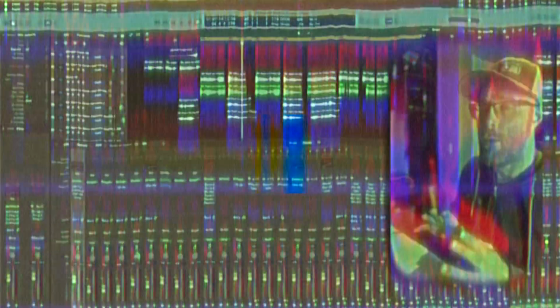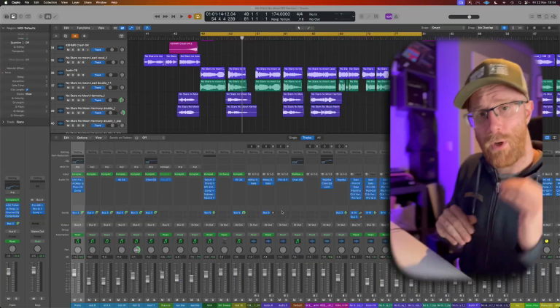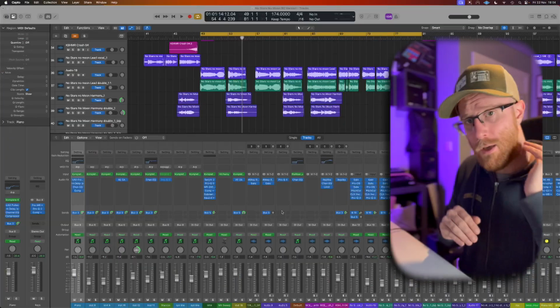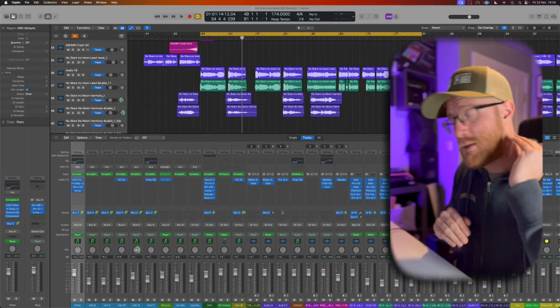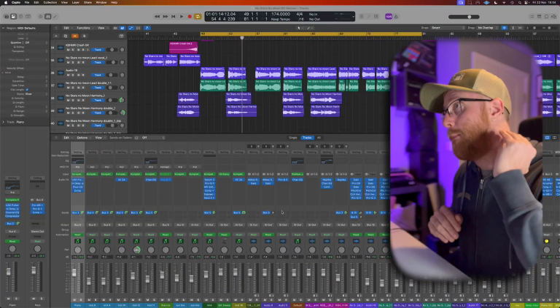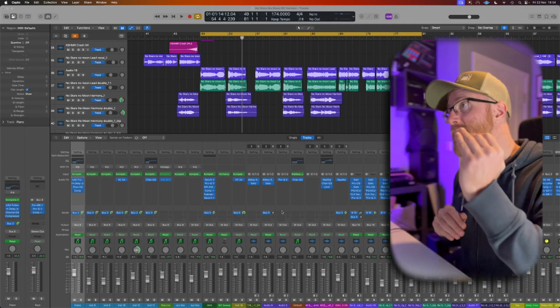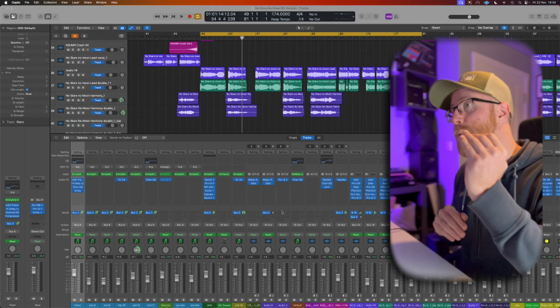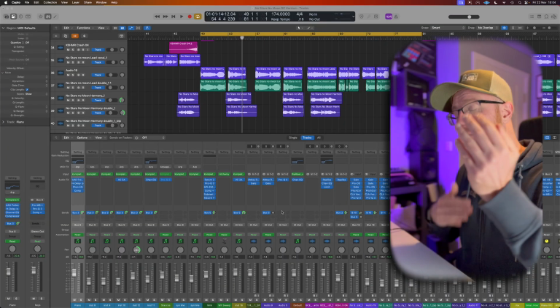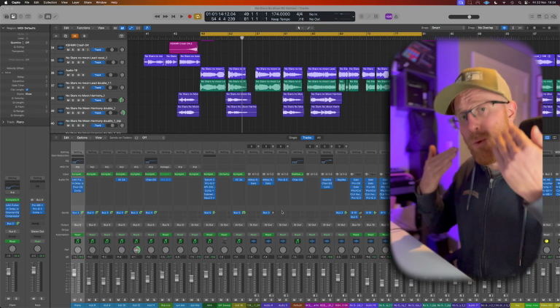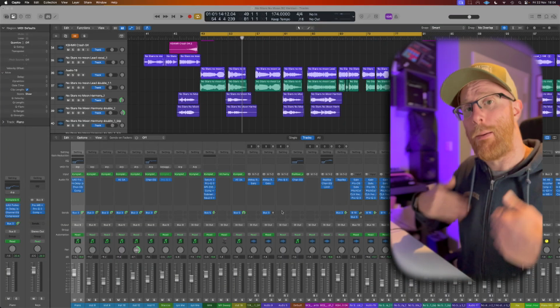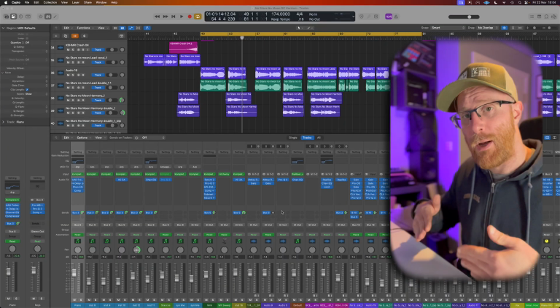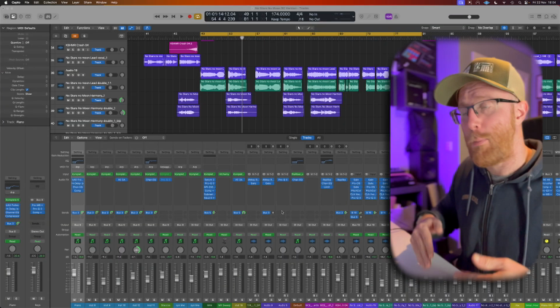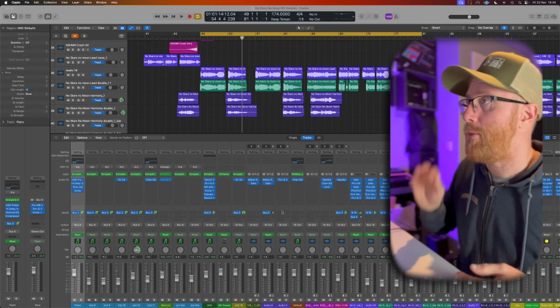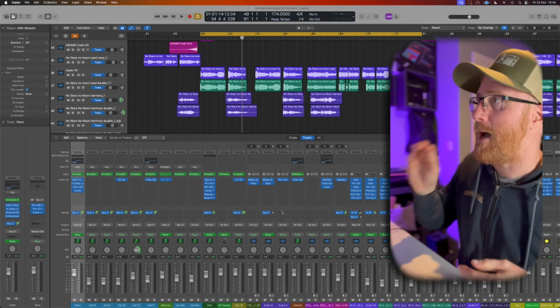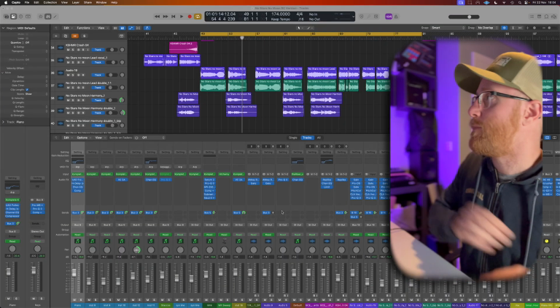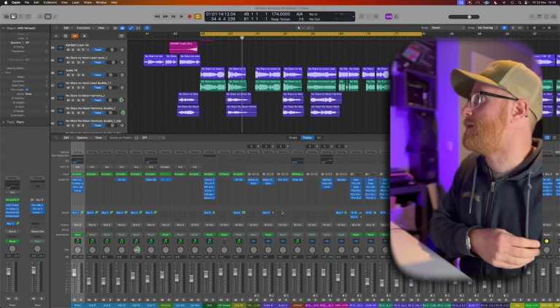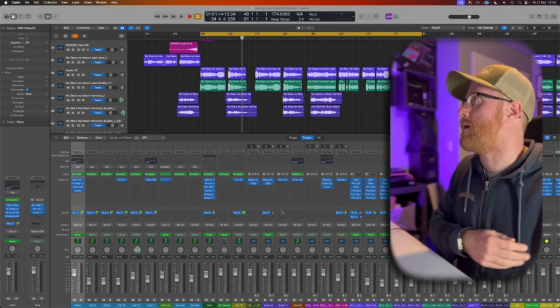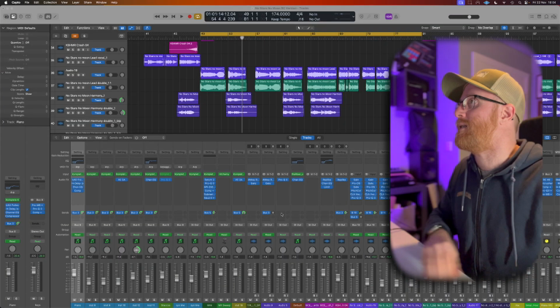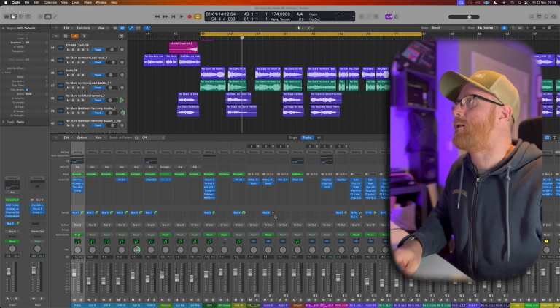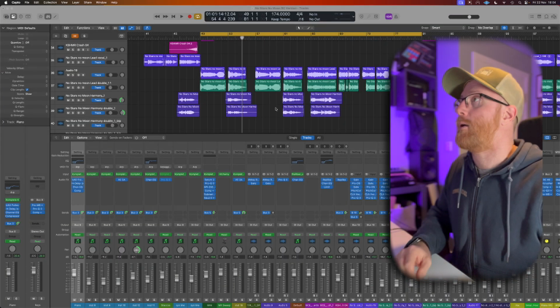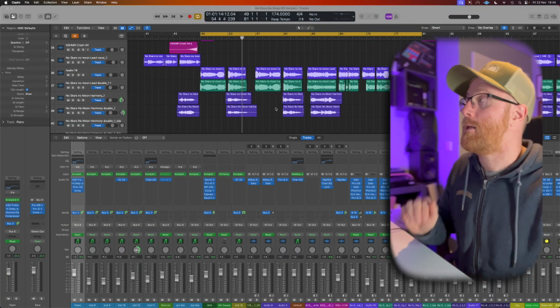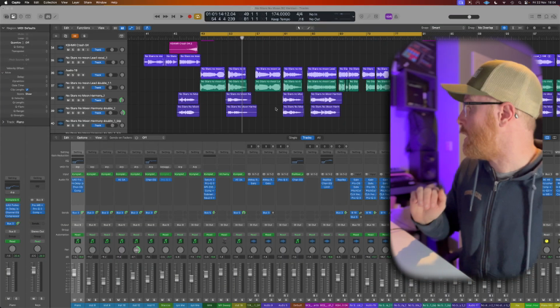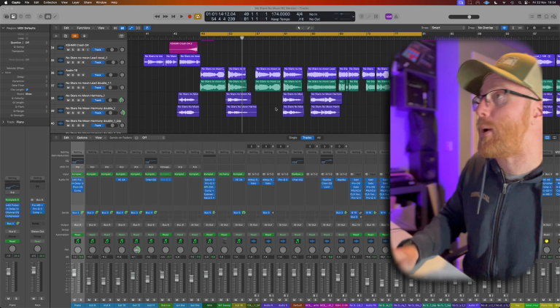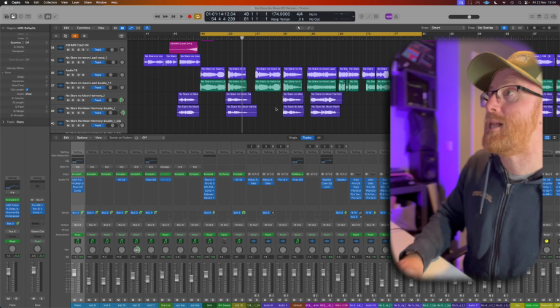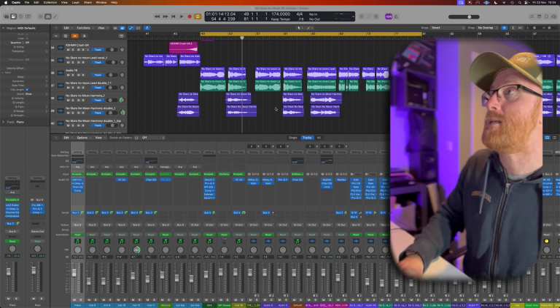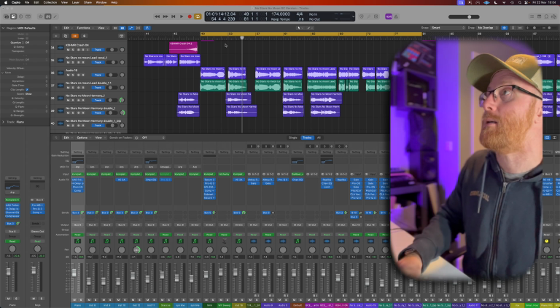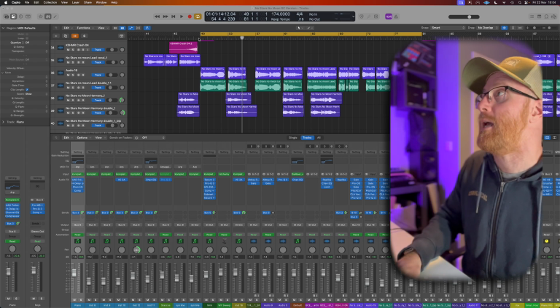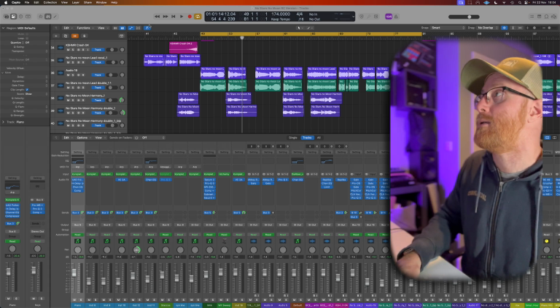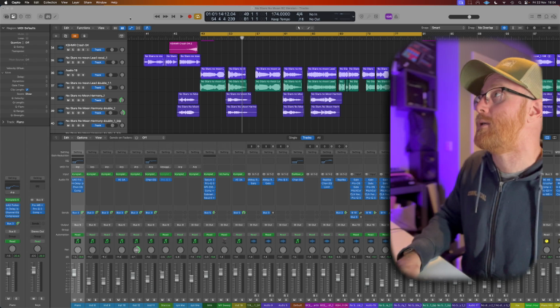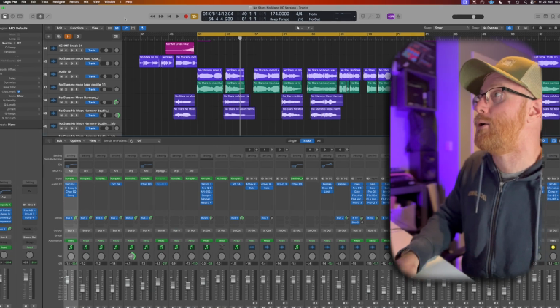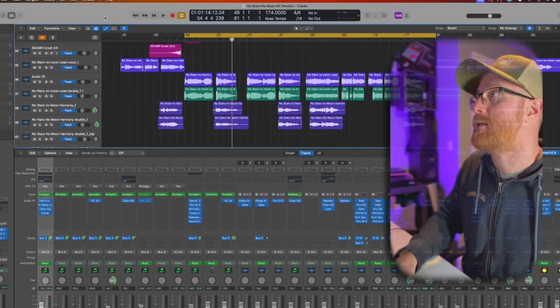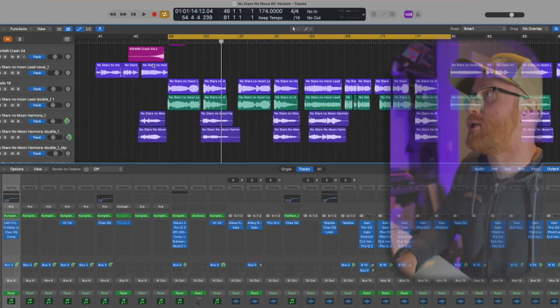We're going to start basic with one vocal and then build upon that. Let's have a look and a quick listen to this hook section.